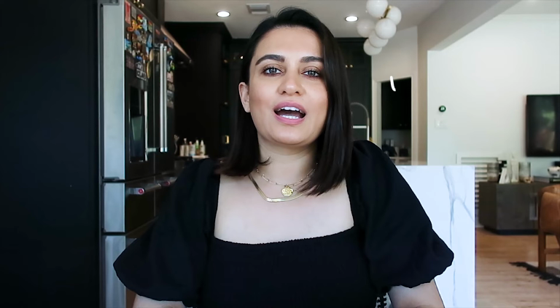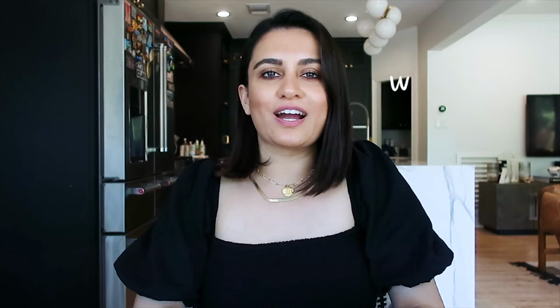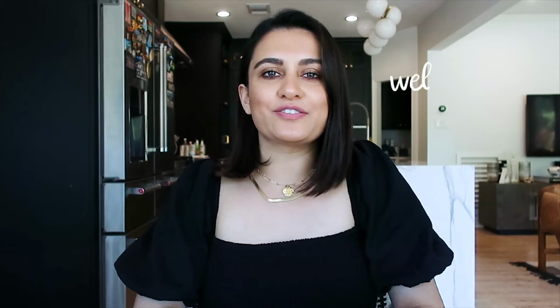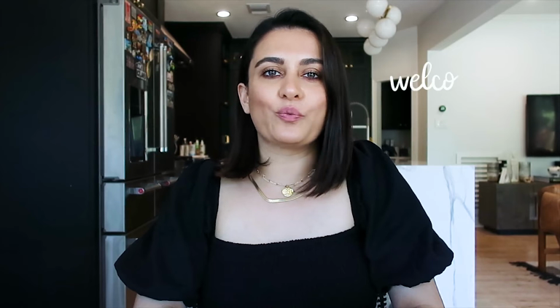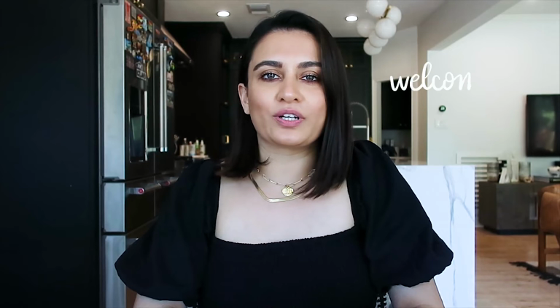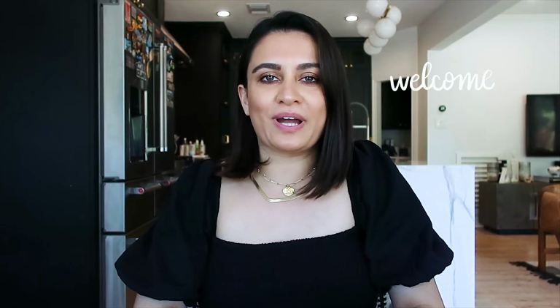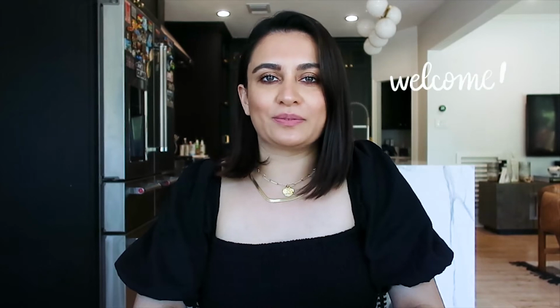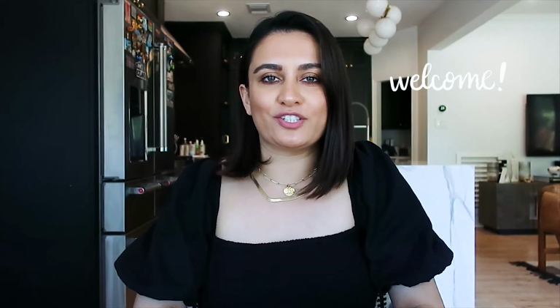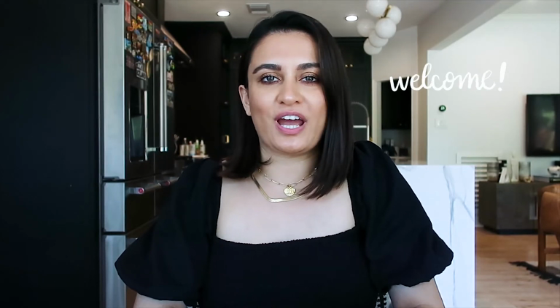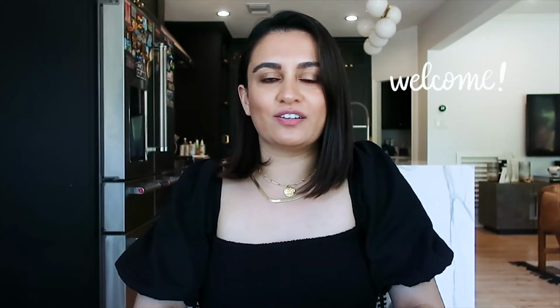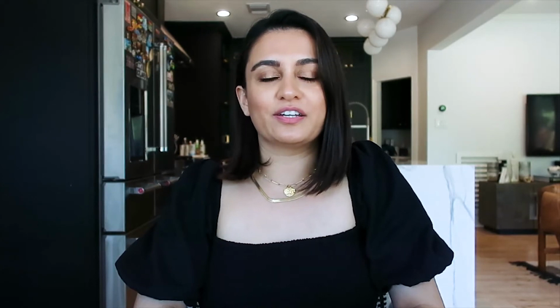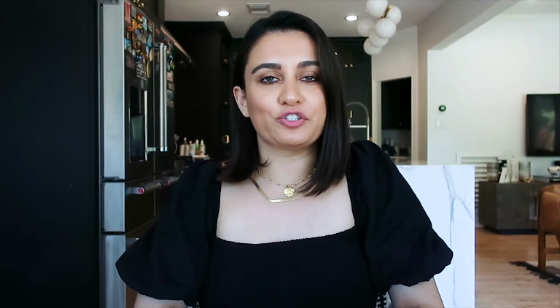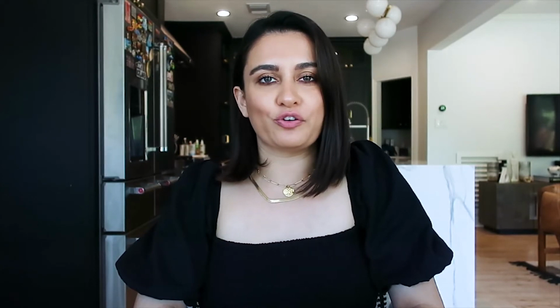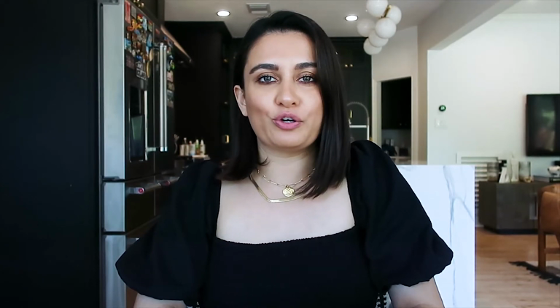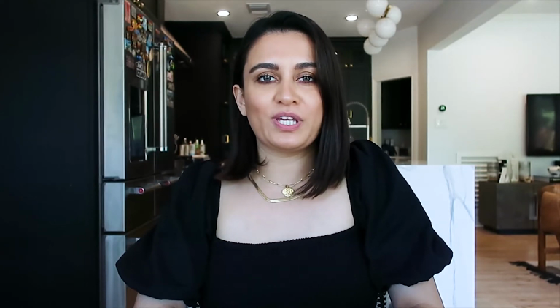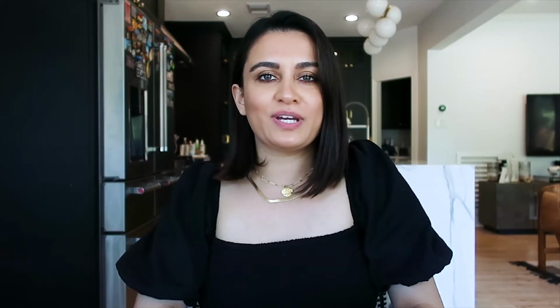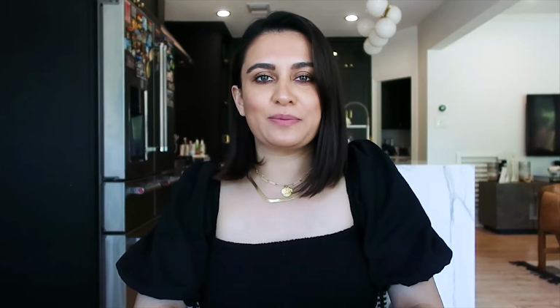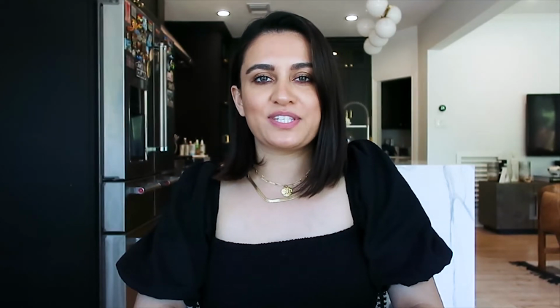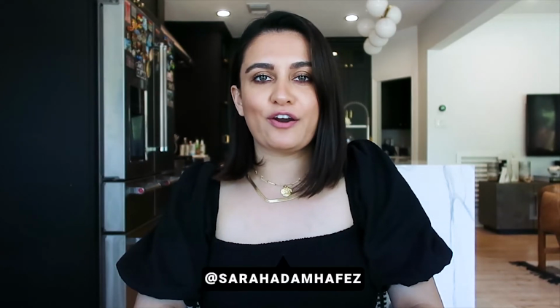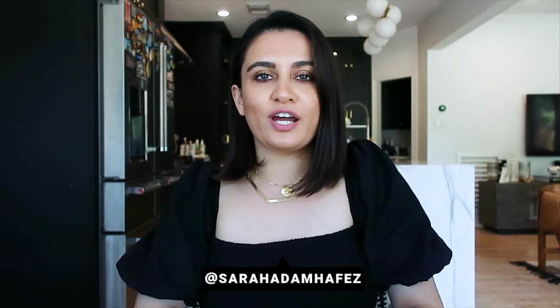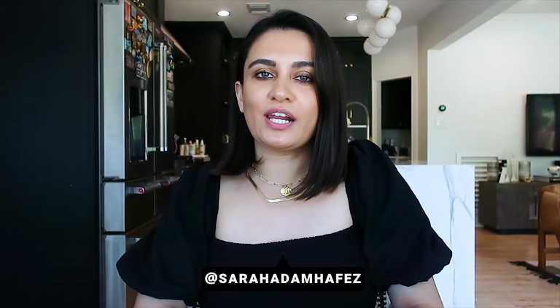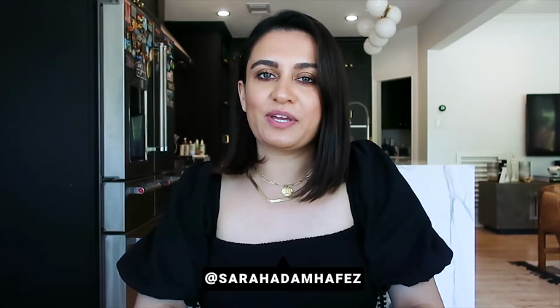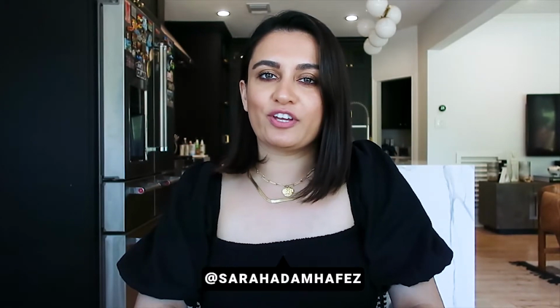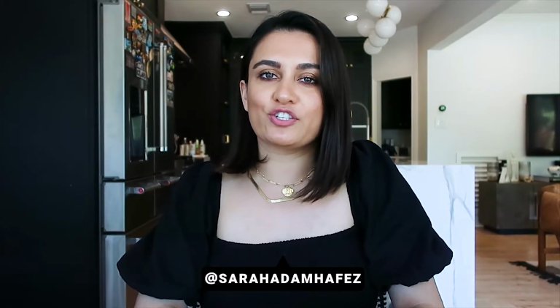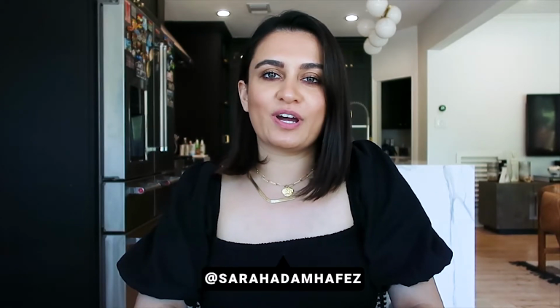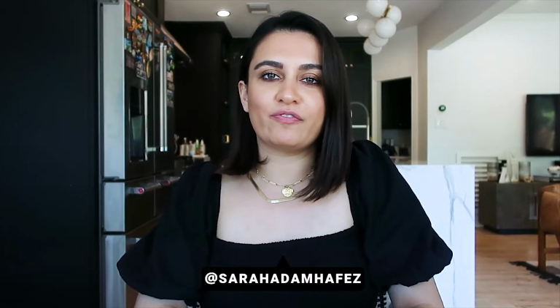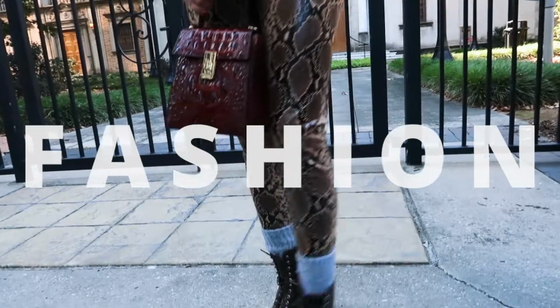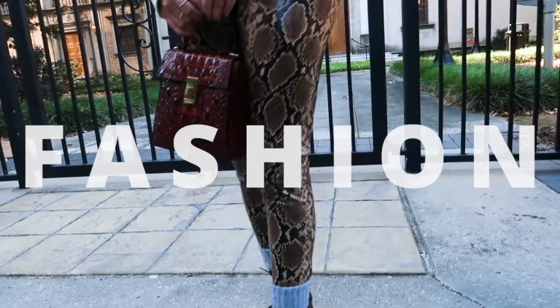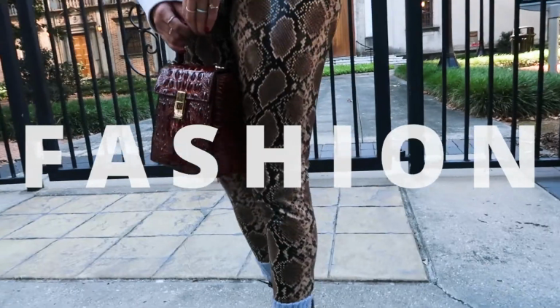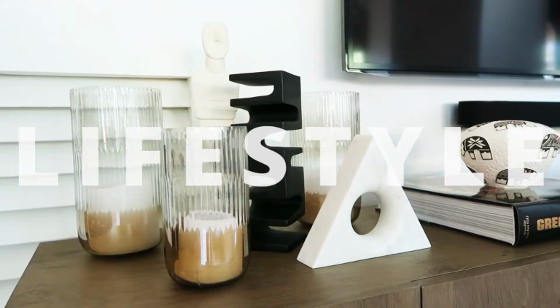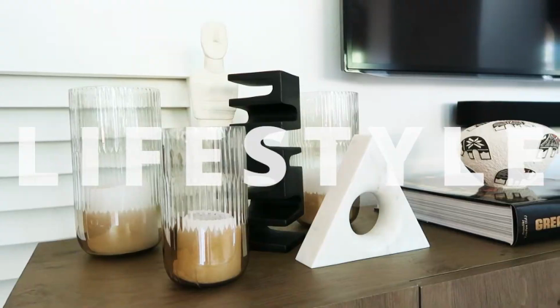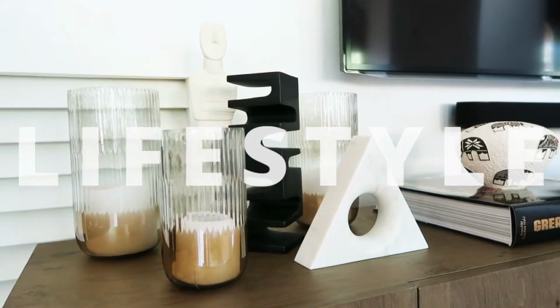Hi guys, welcome back to my channel. If you don't know me, my name is Sarah and I make videos about fashion and lifestyle.